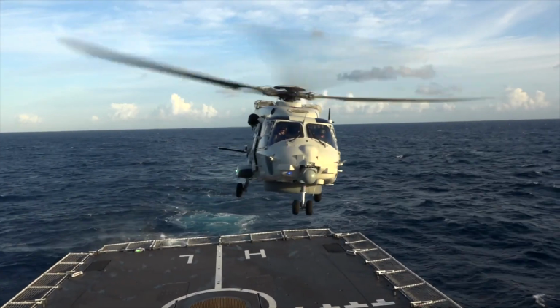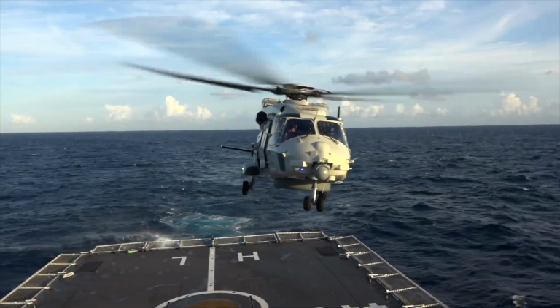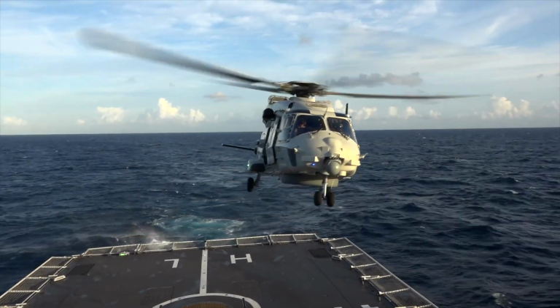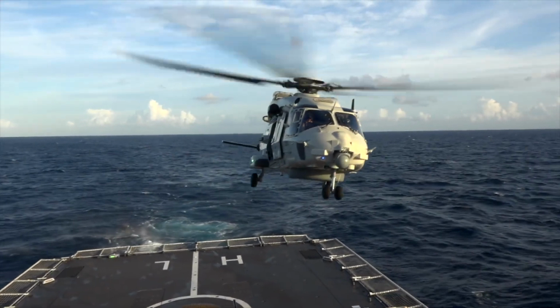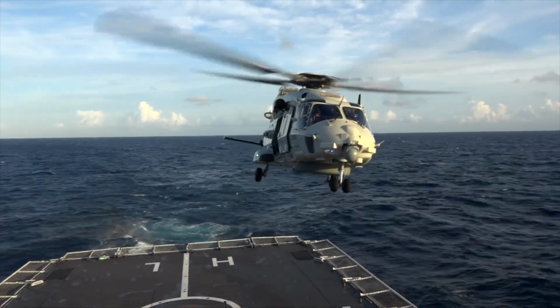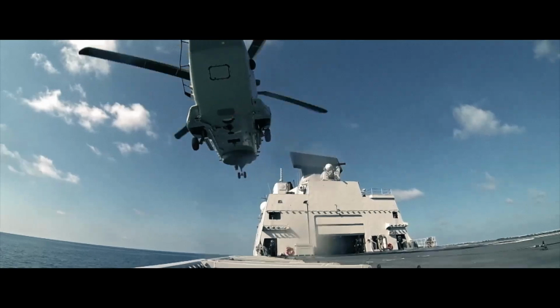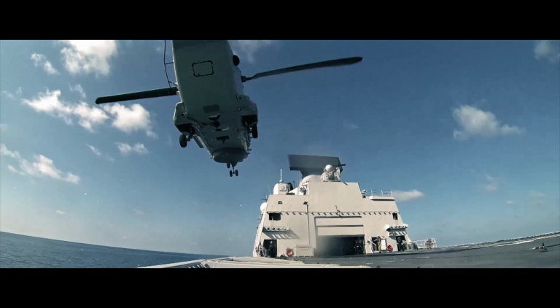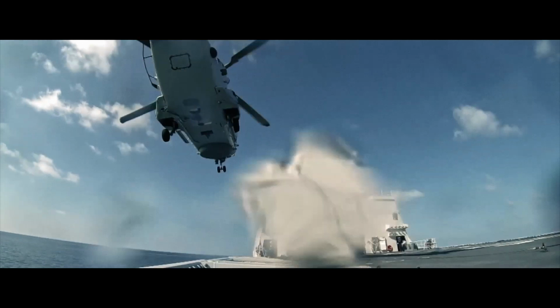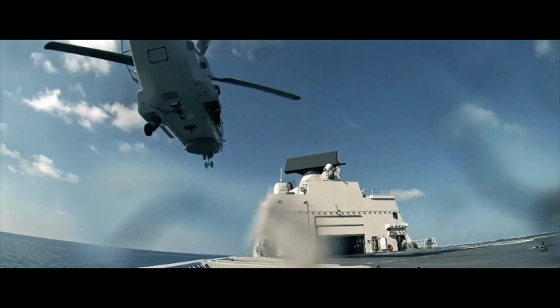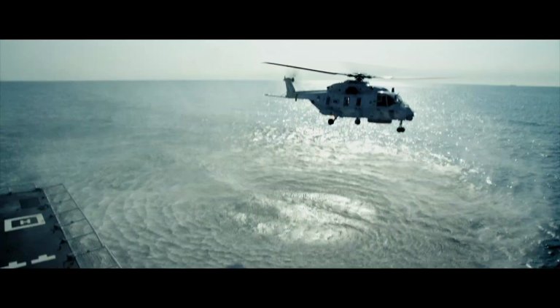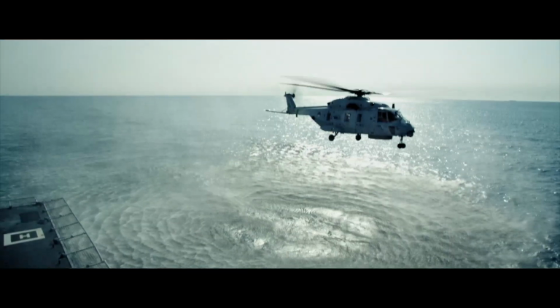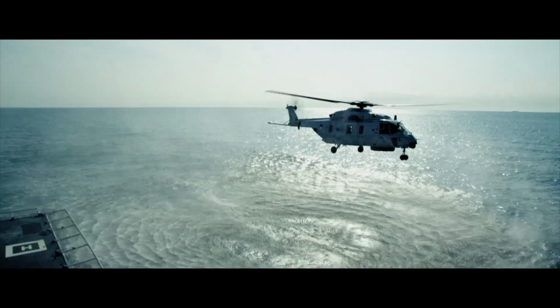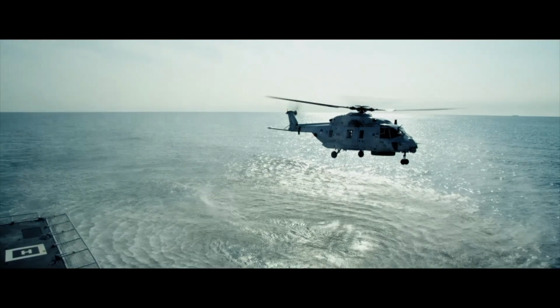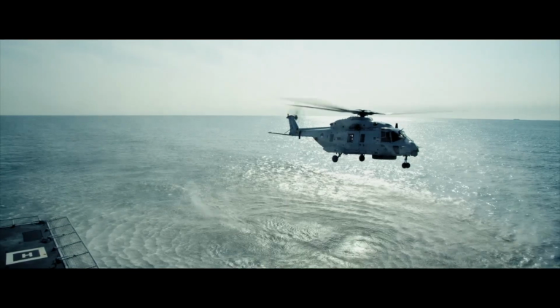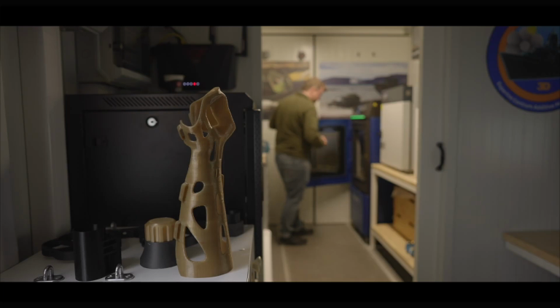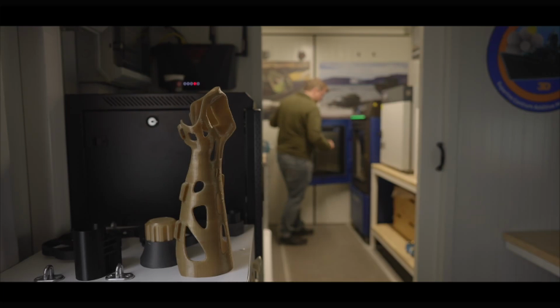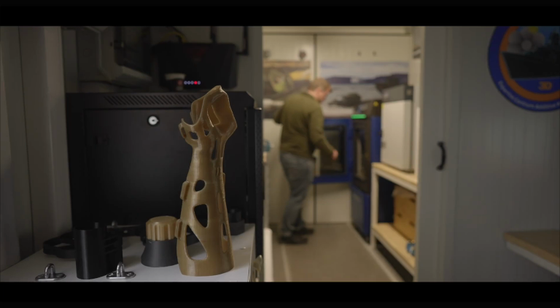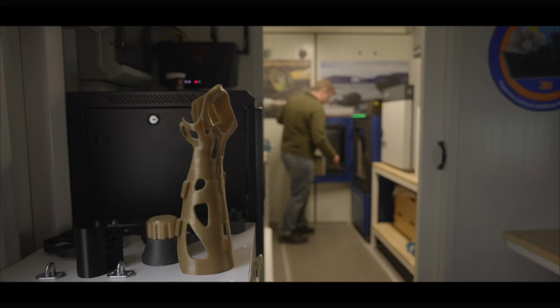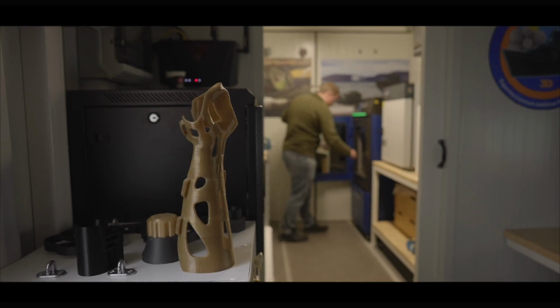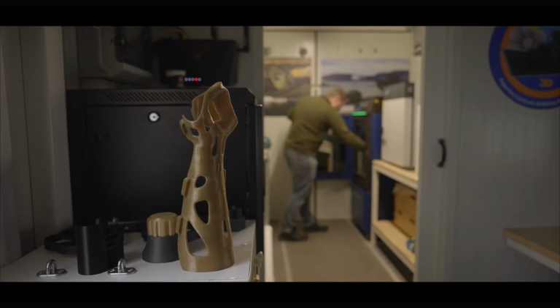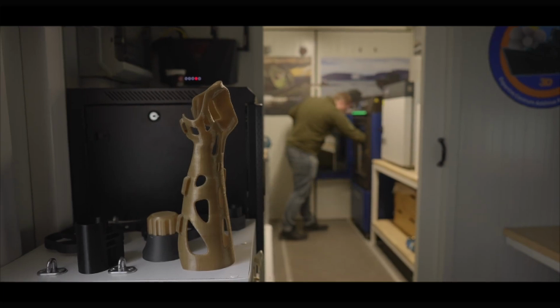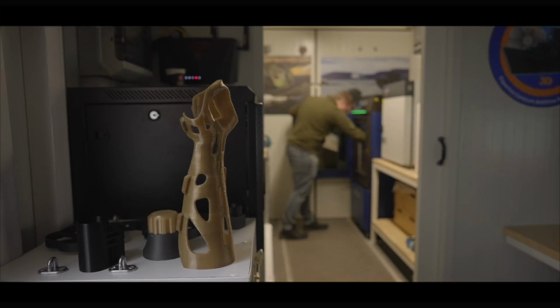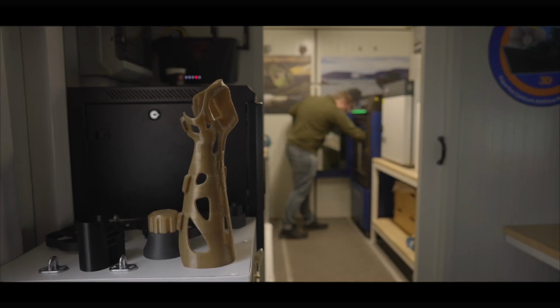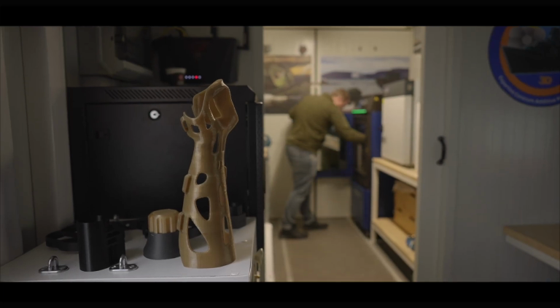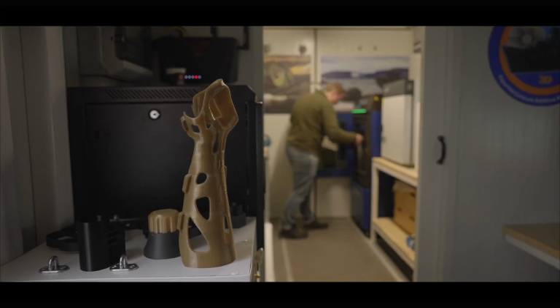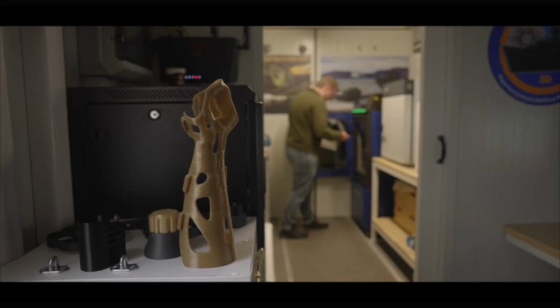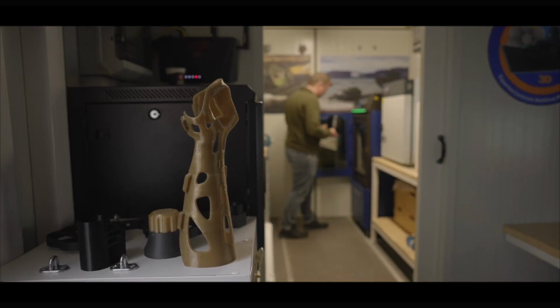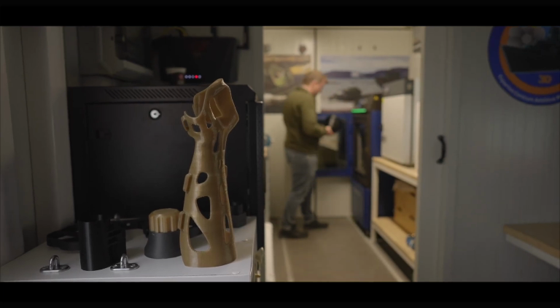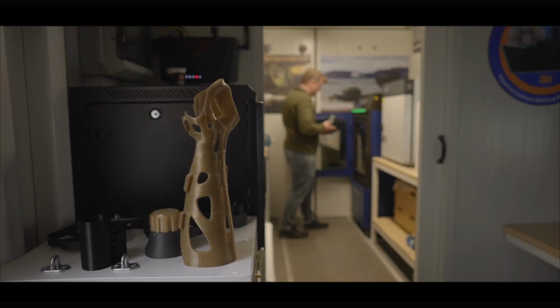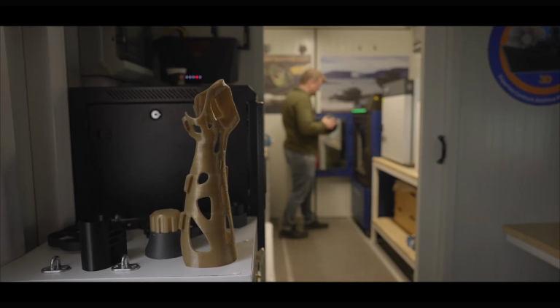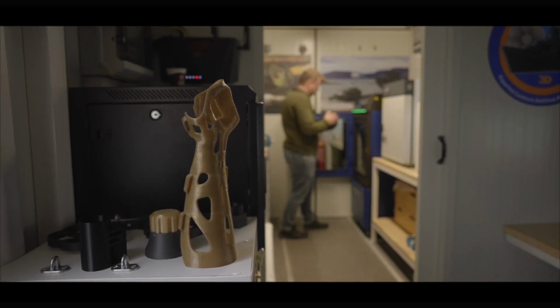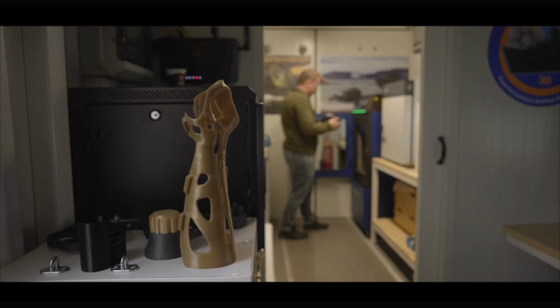I think in the future we will see an even greater number of parts that can be 3D printed.